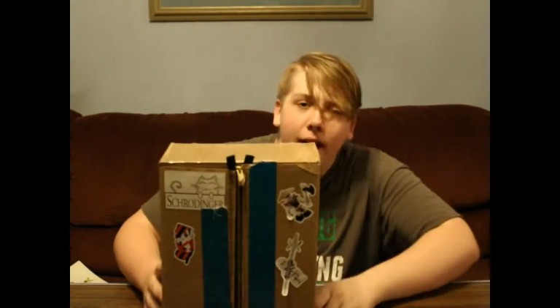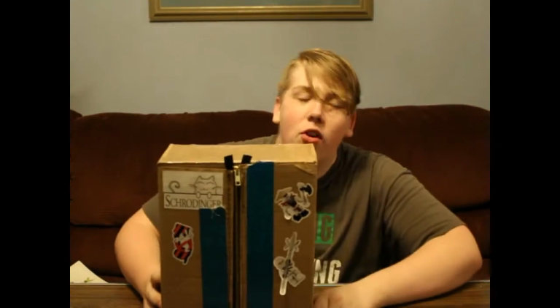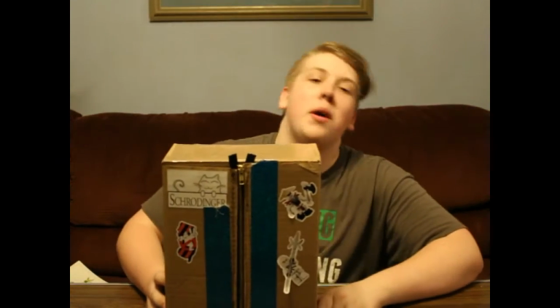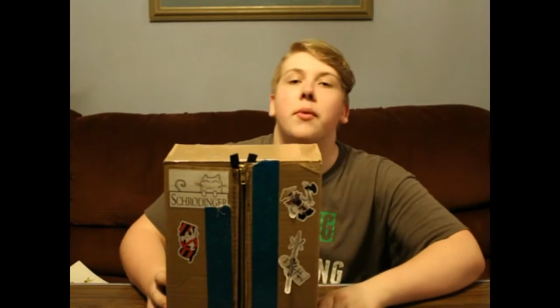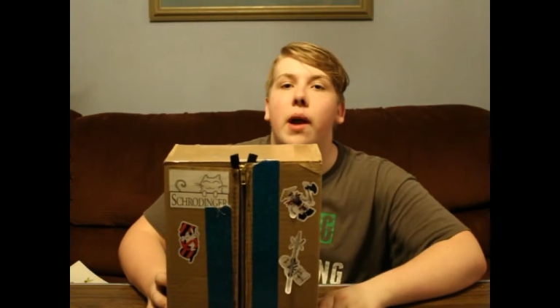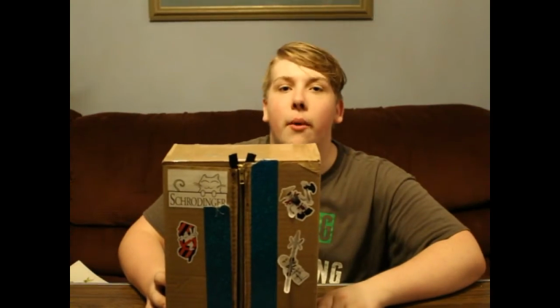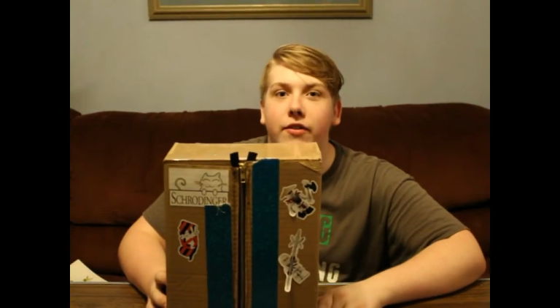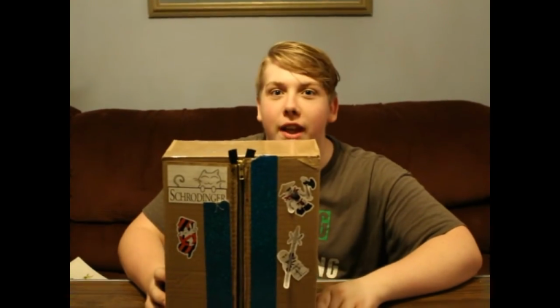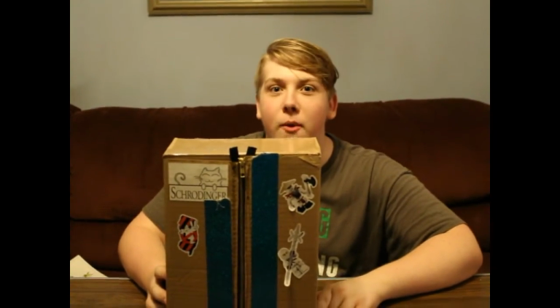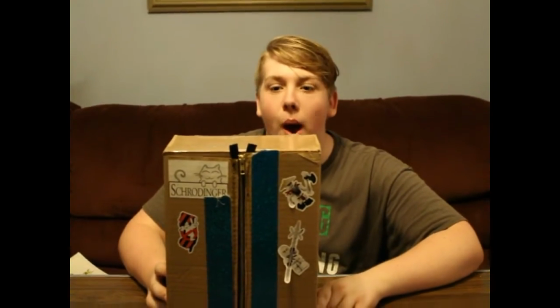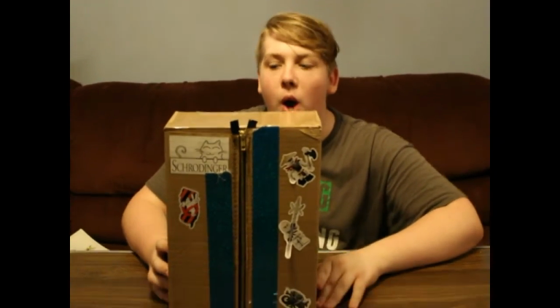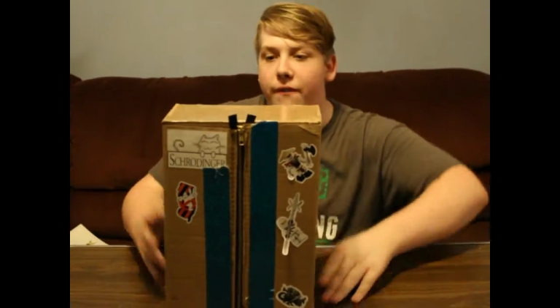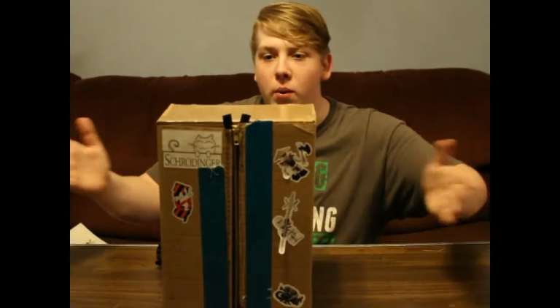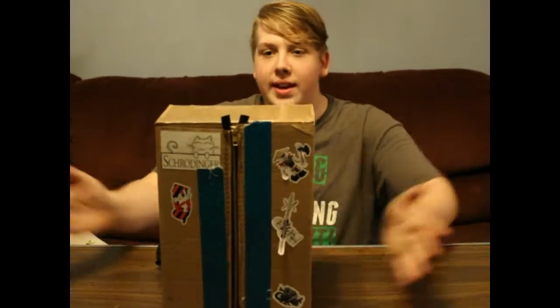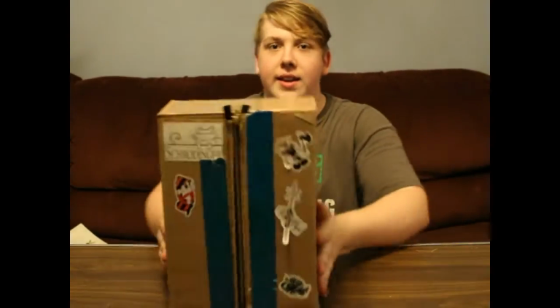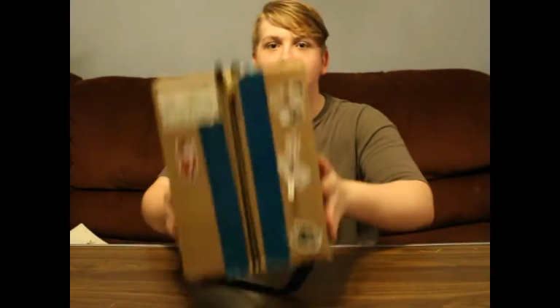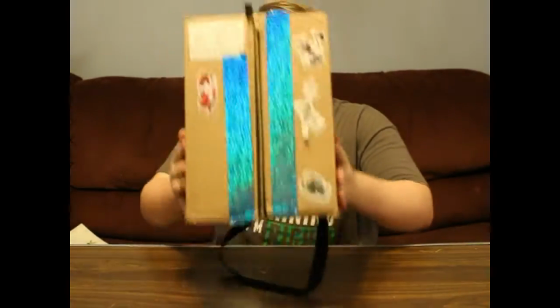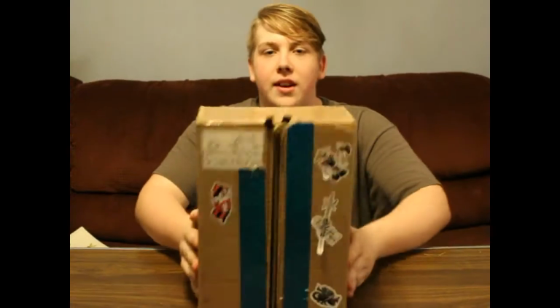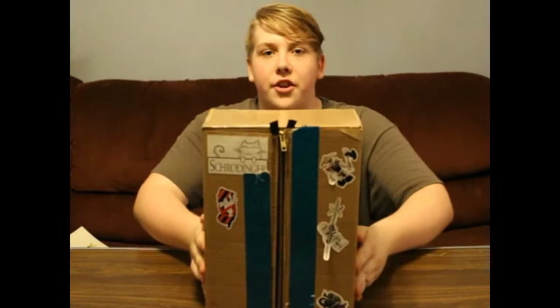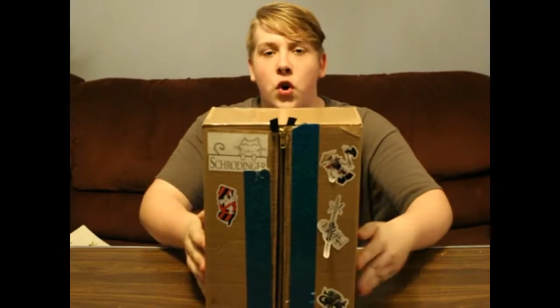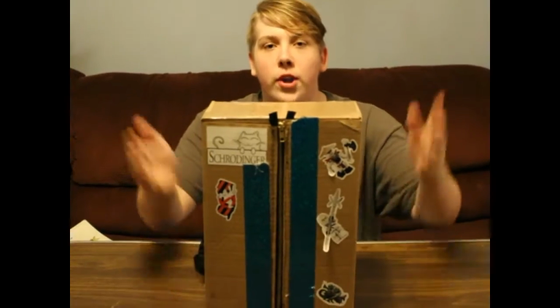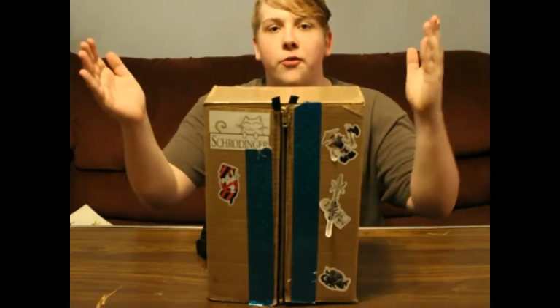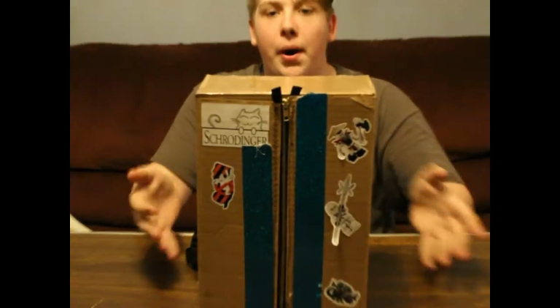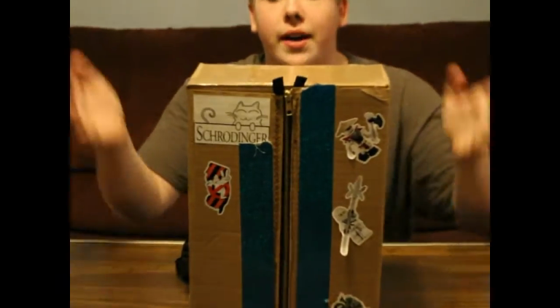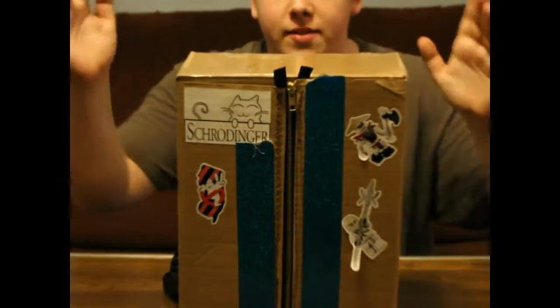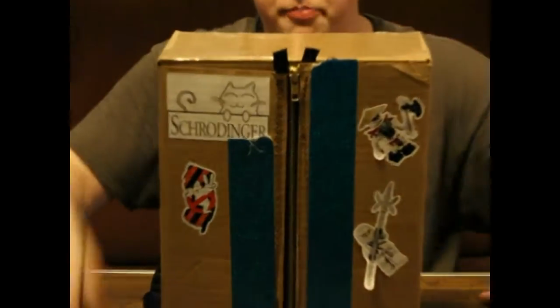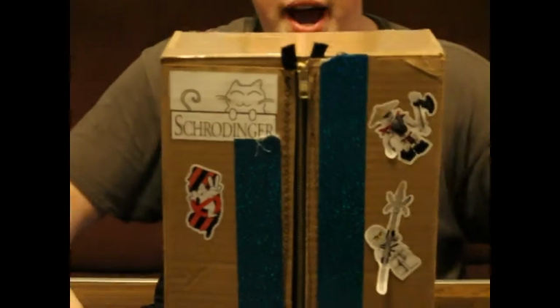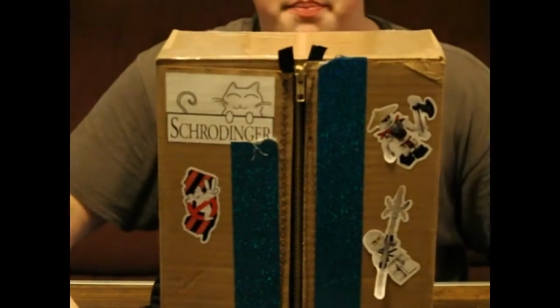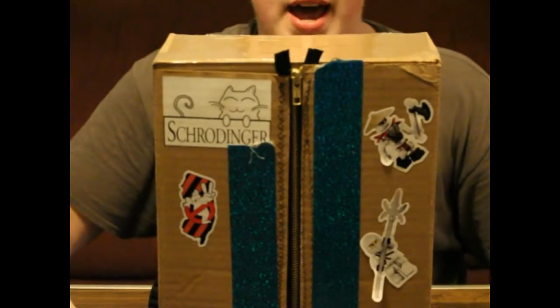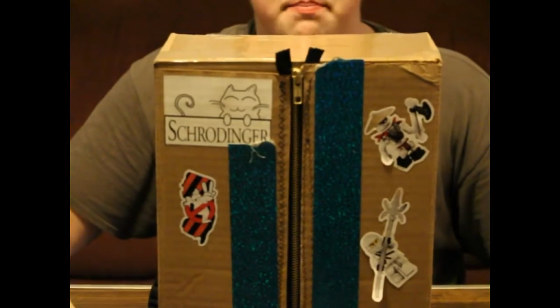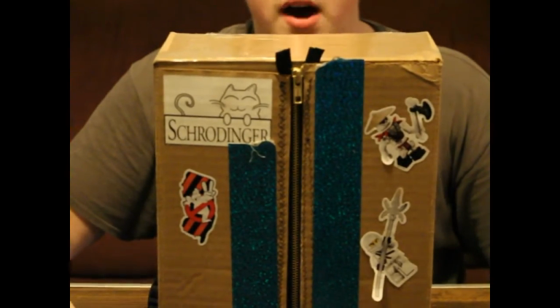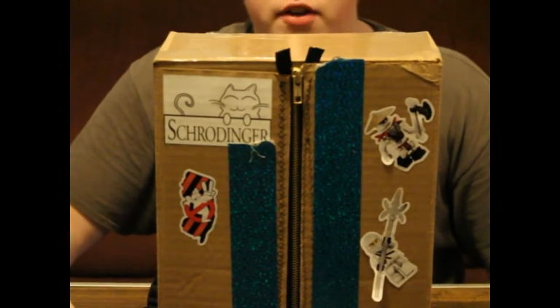Hello and welcome to Really Random Rants. Today we are reviewing the Schrodinger's Box Backpack.